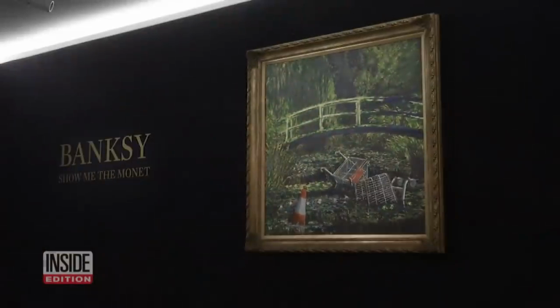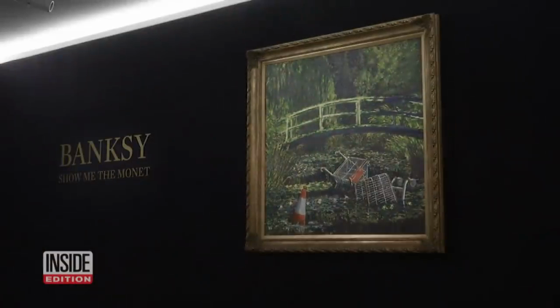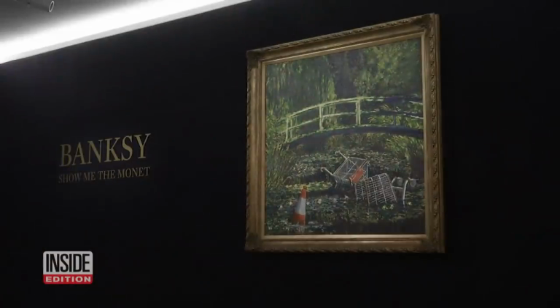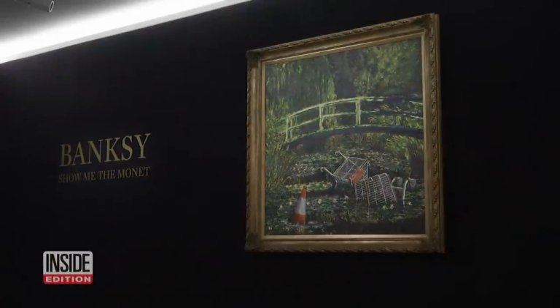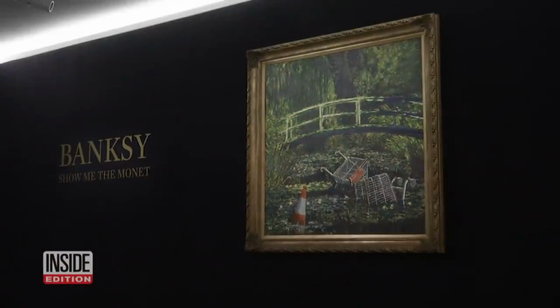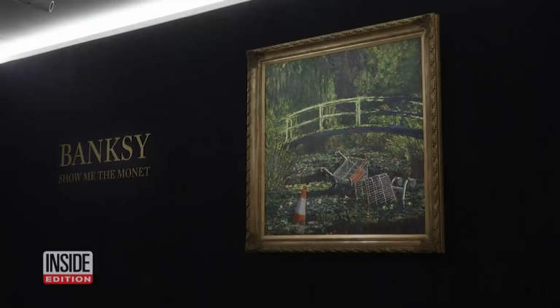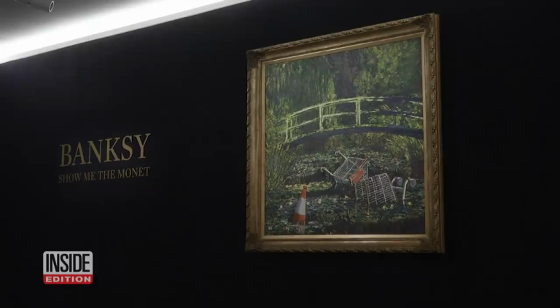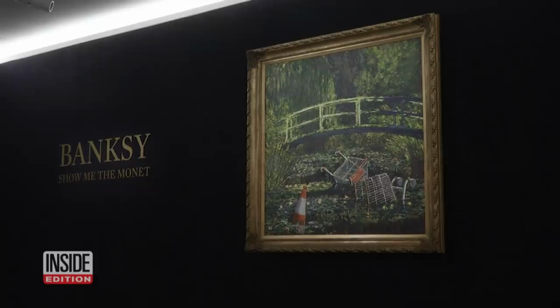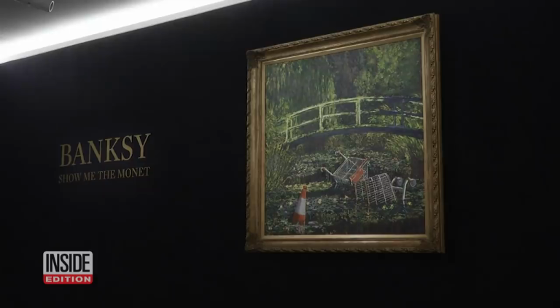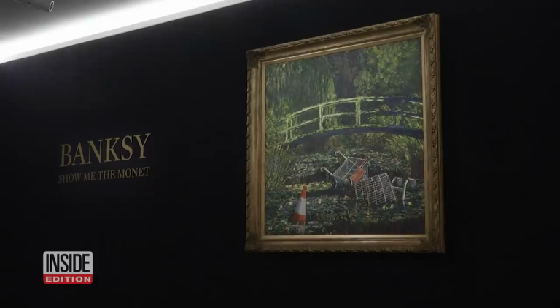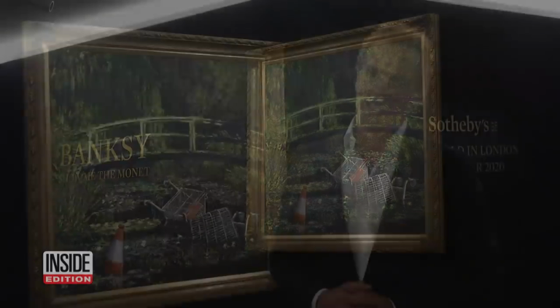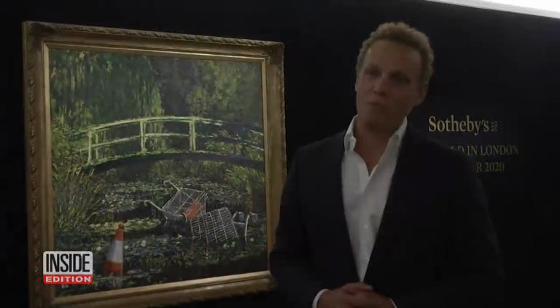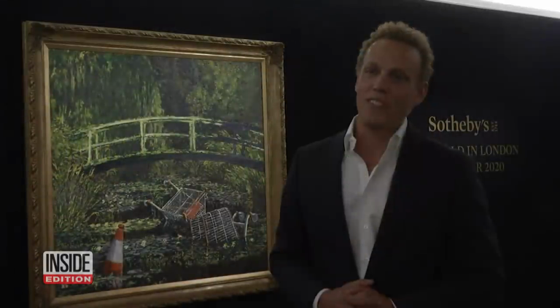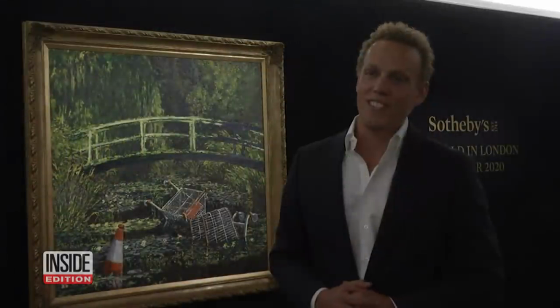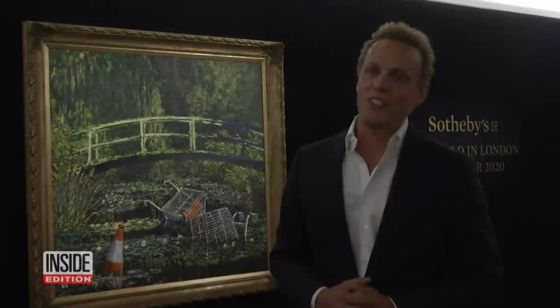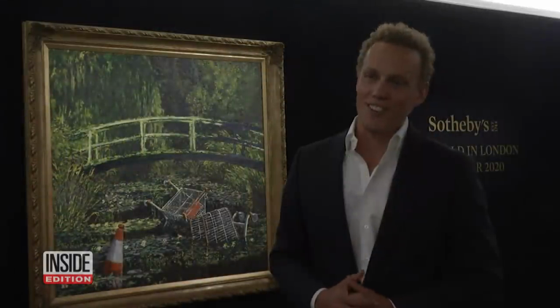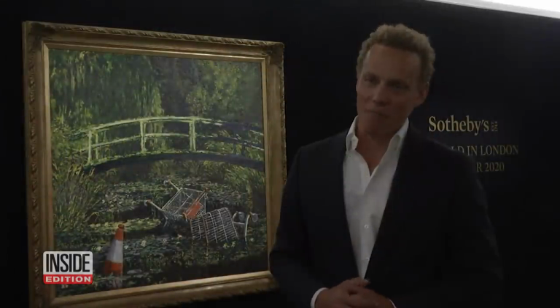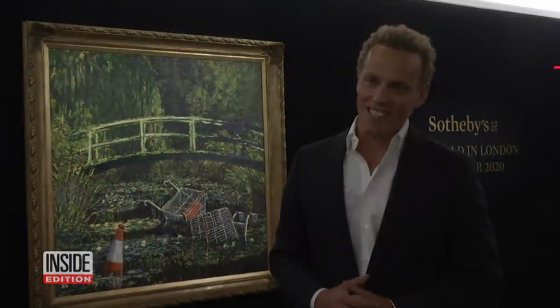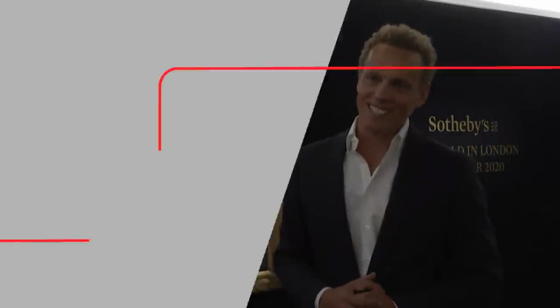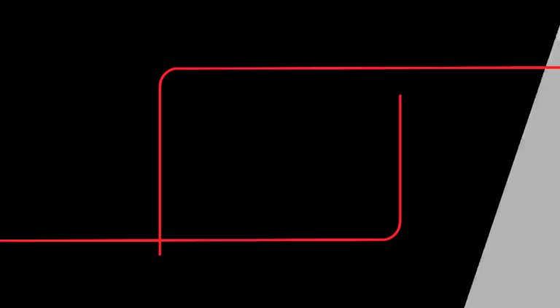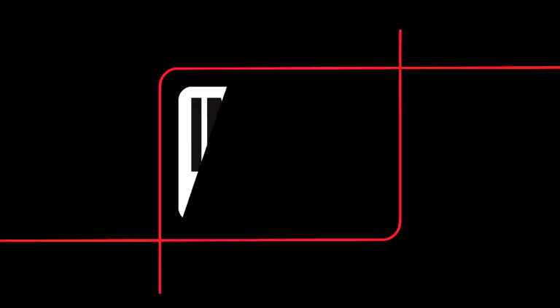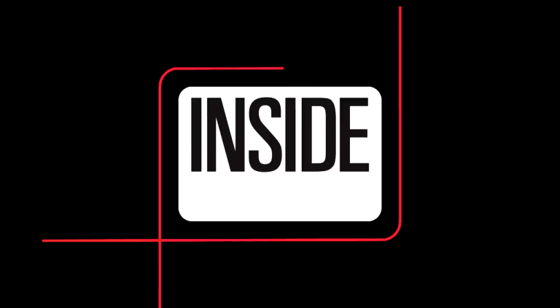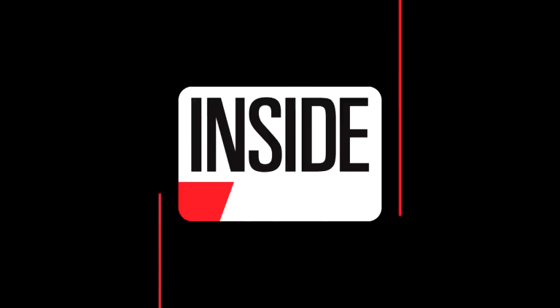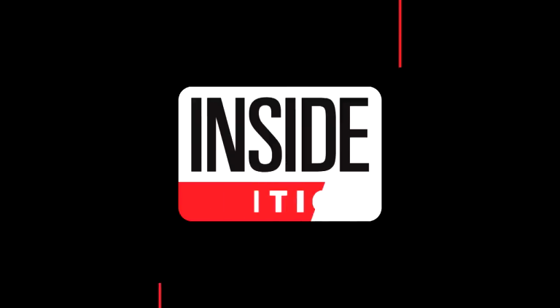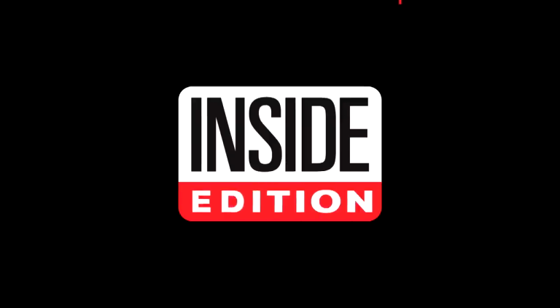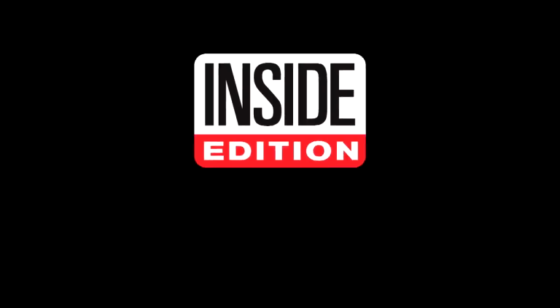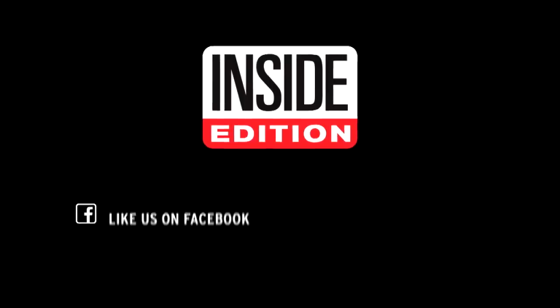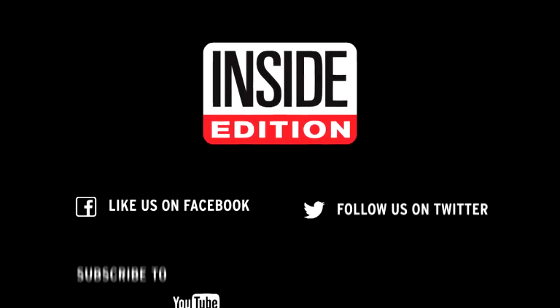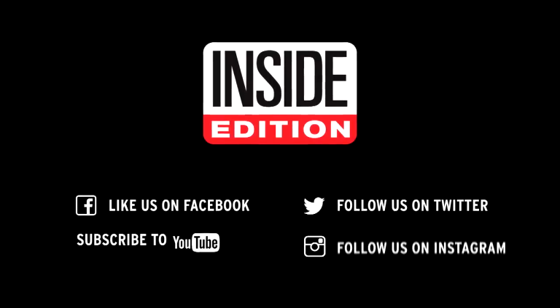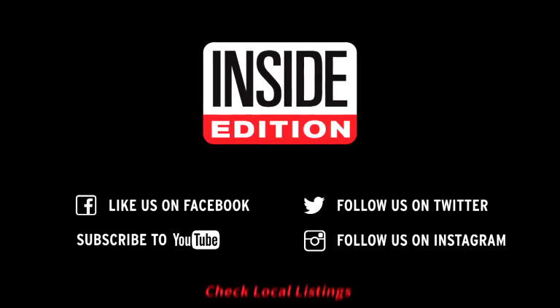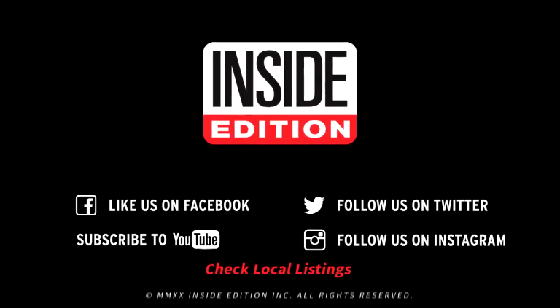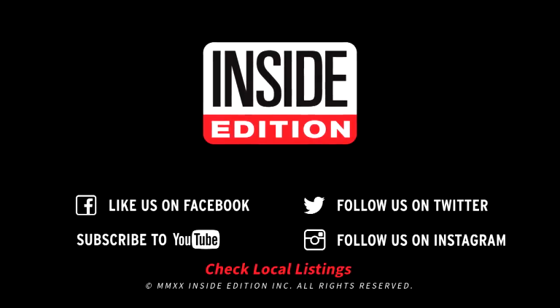Sotheby's says that won't happen again. I'm confident there's no shredder in this painting. For Inside Edition Digital, I'm Mara Montalbano.